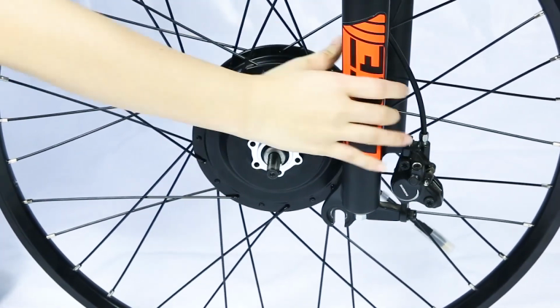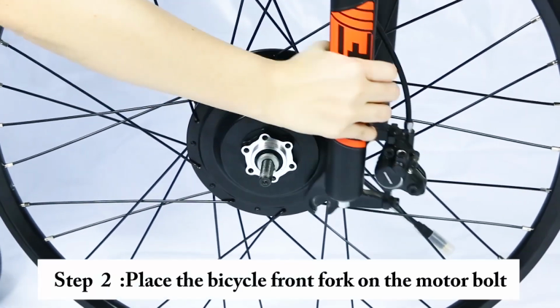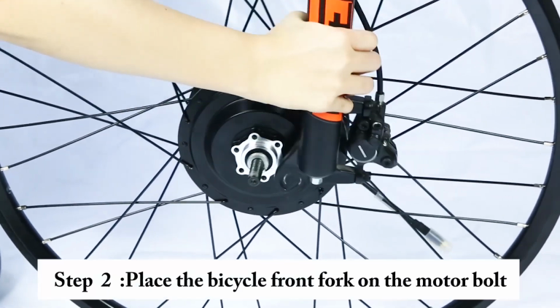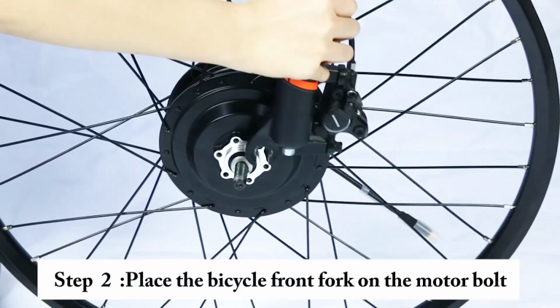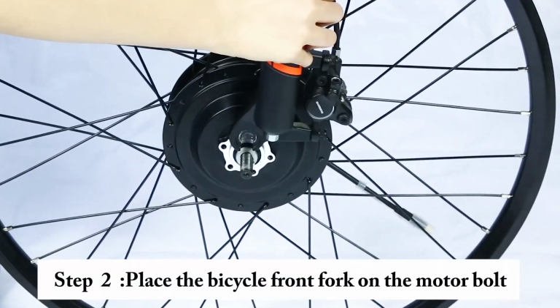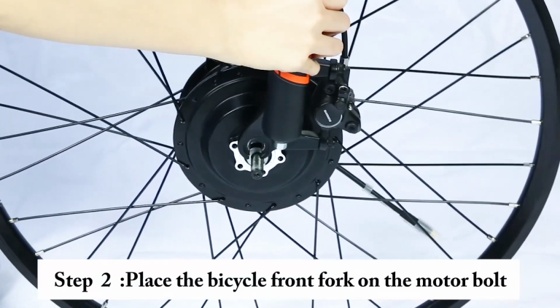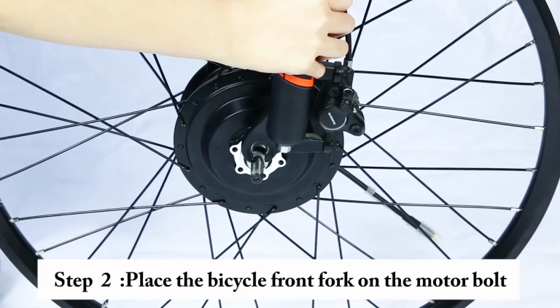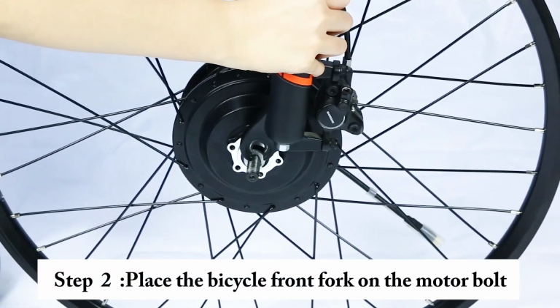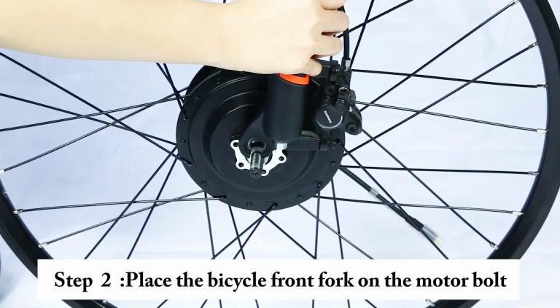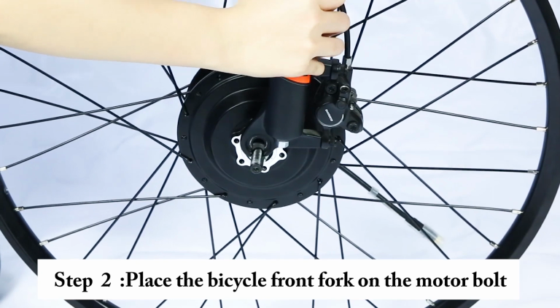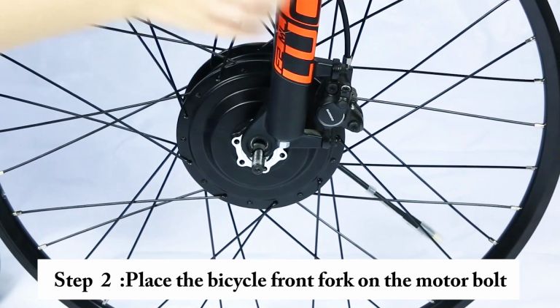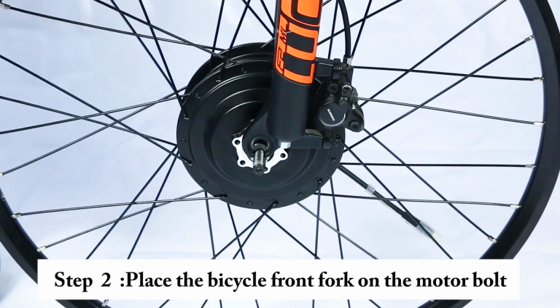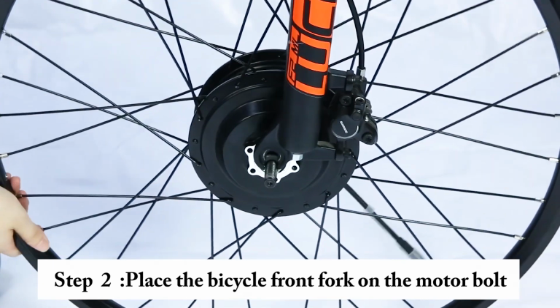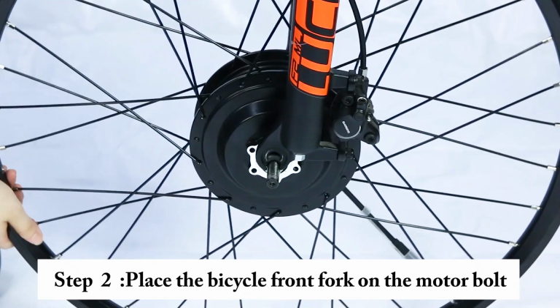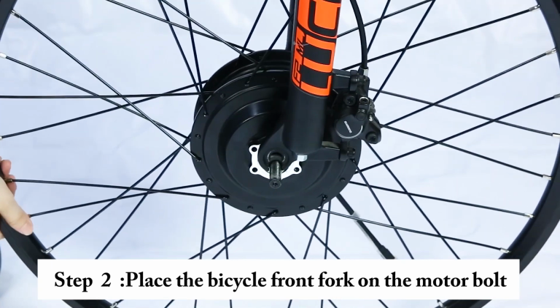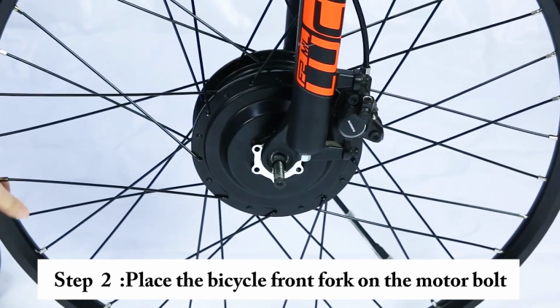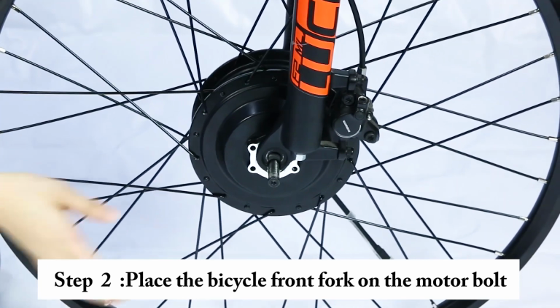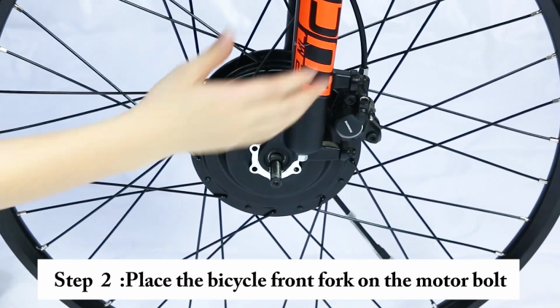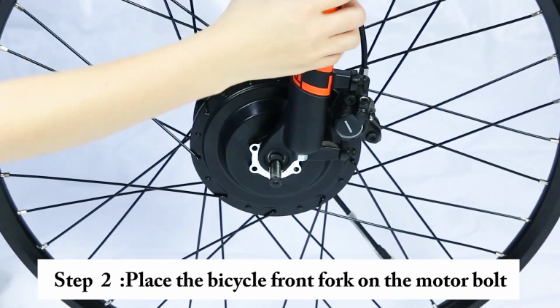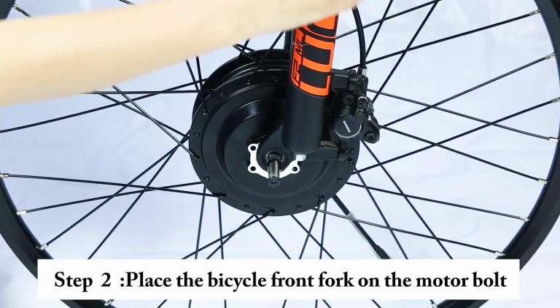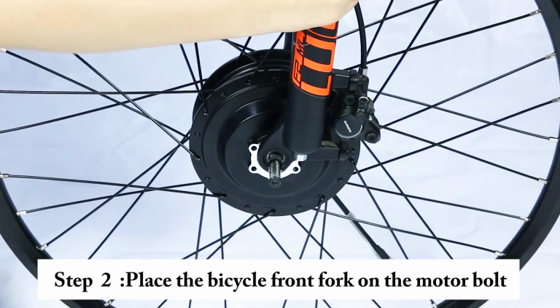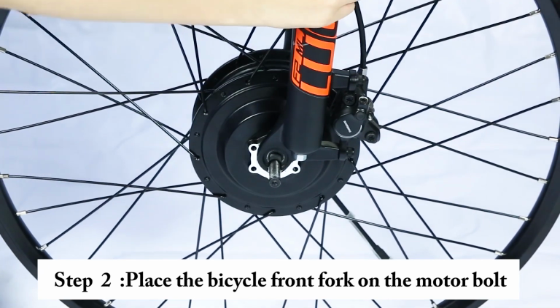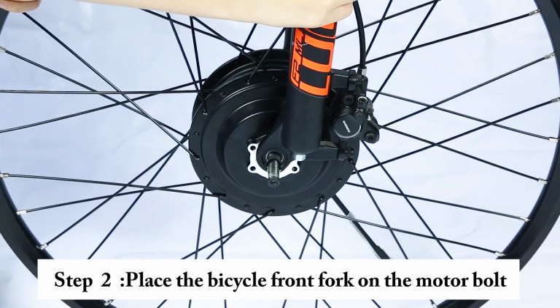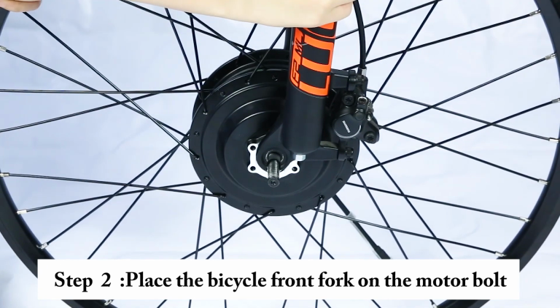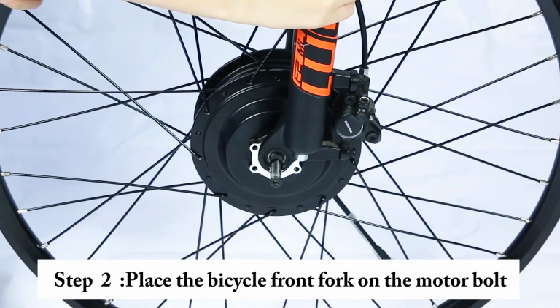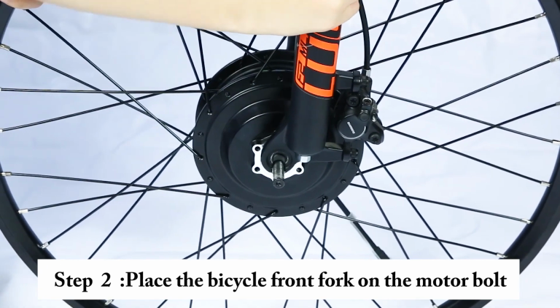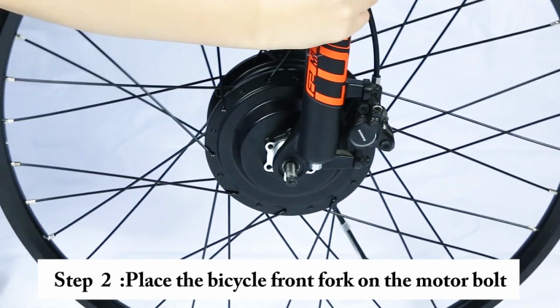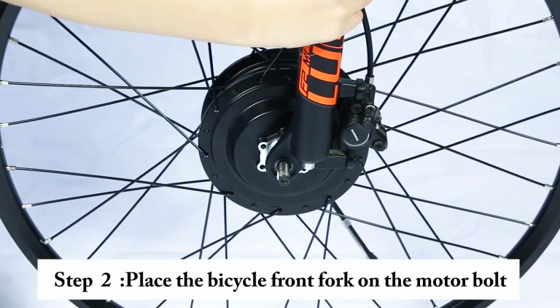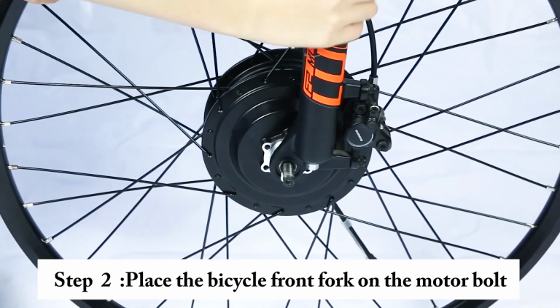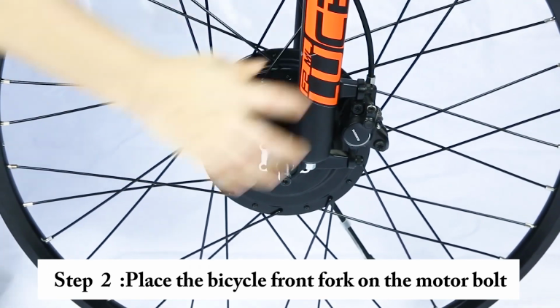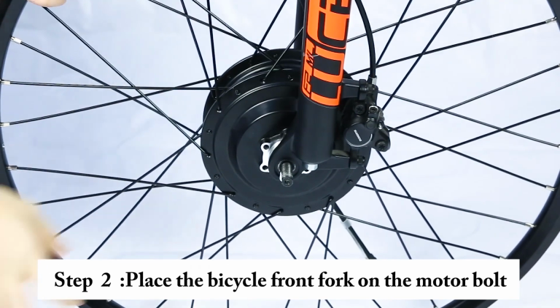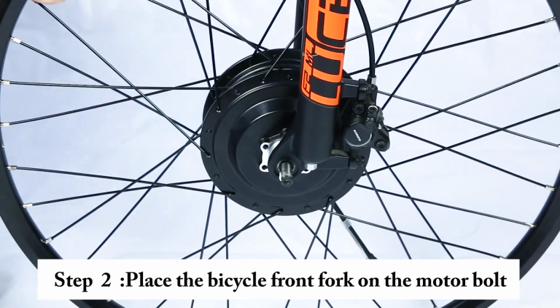Step 2. Place the bicycle front fork on the motor bolt.